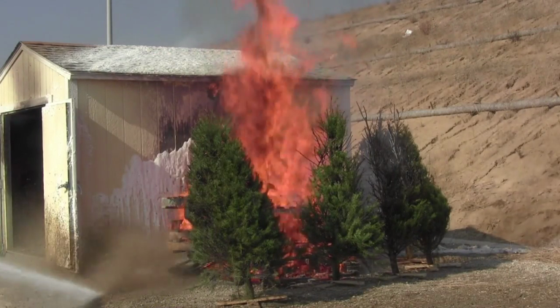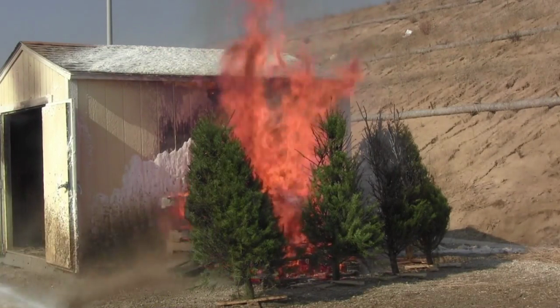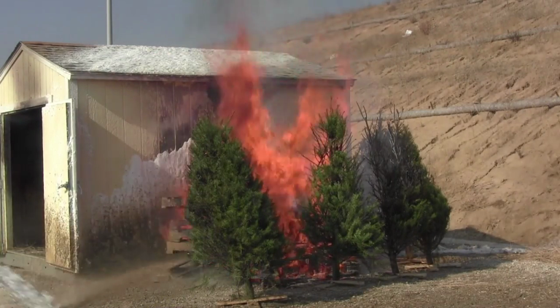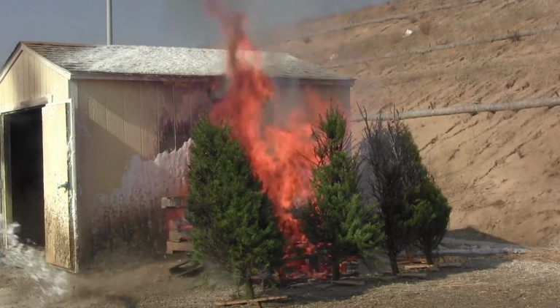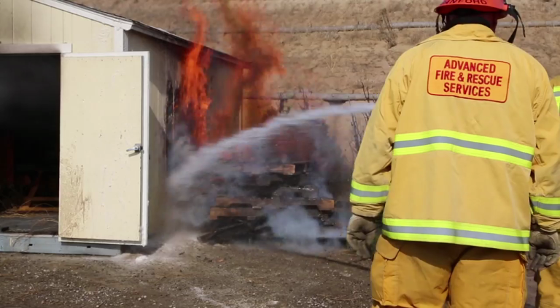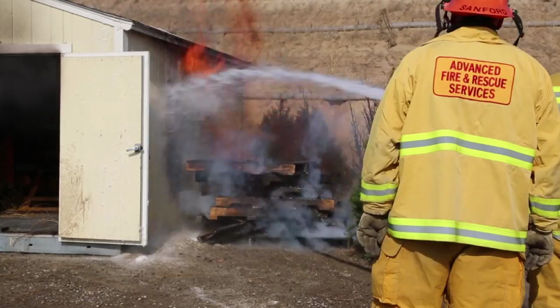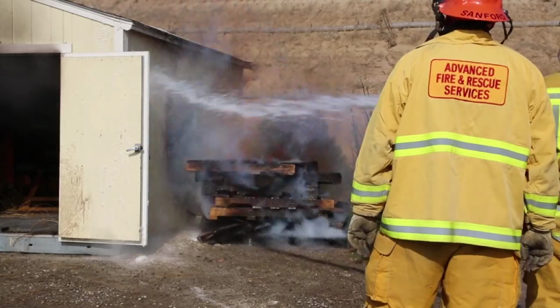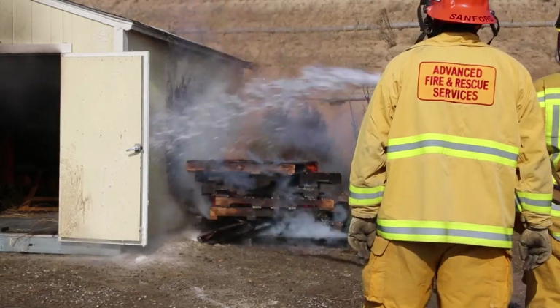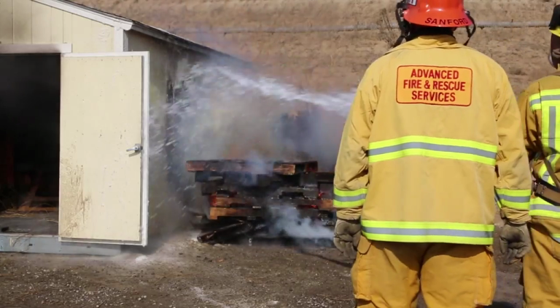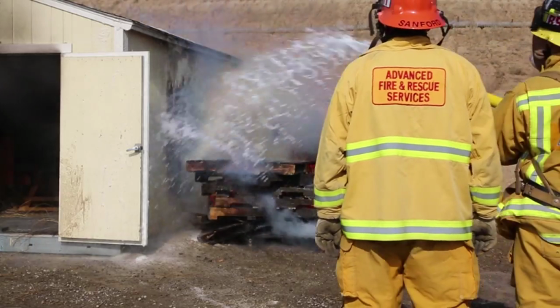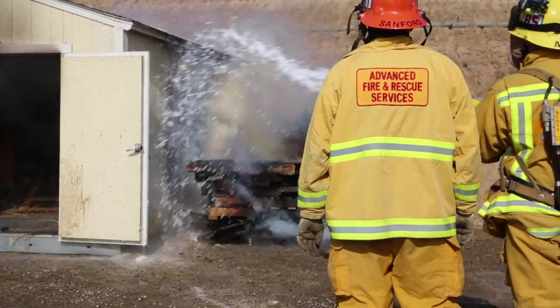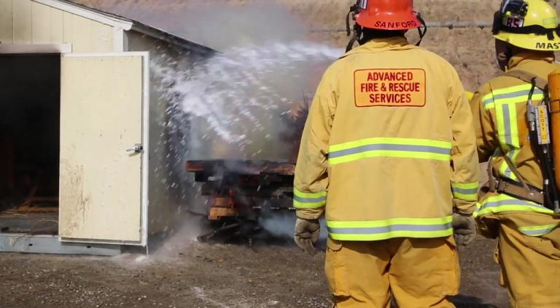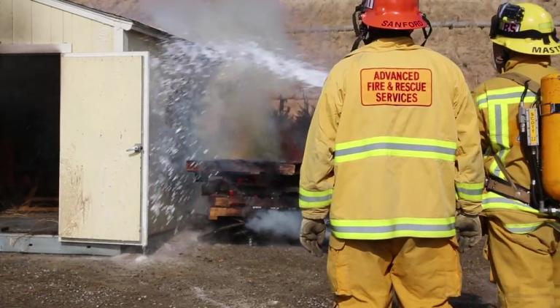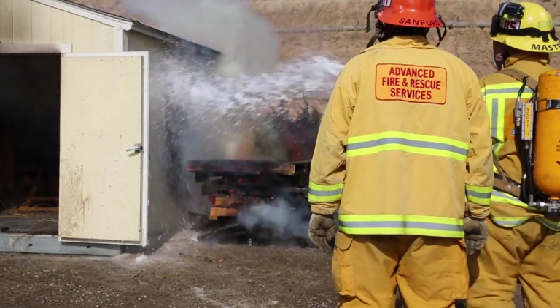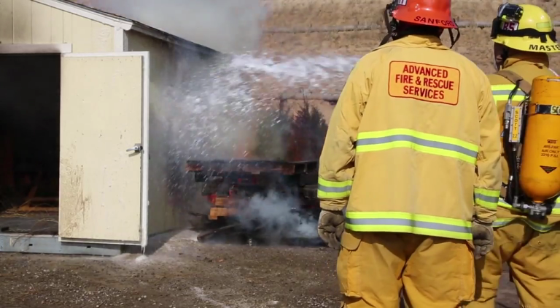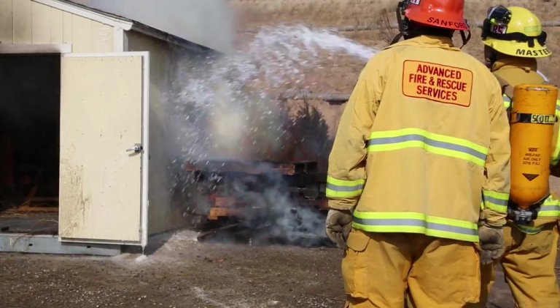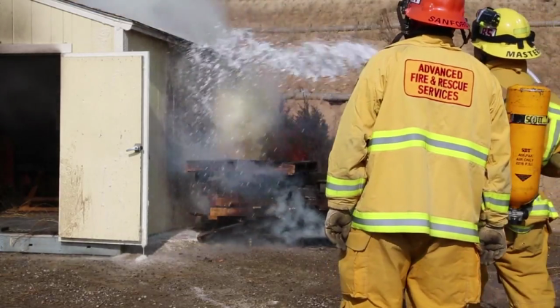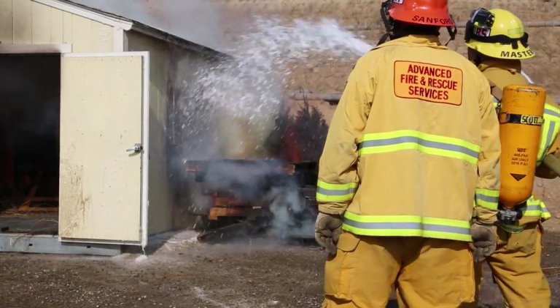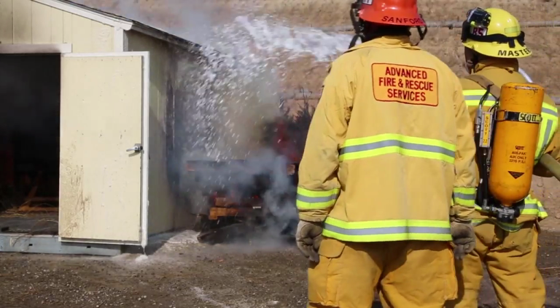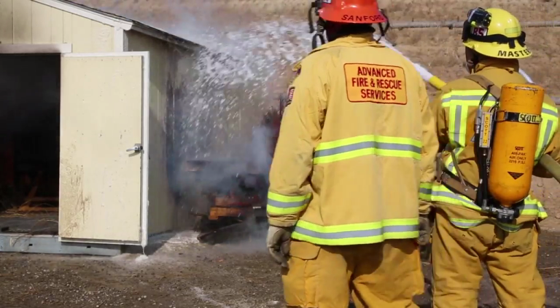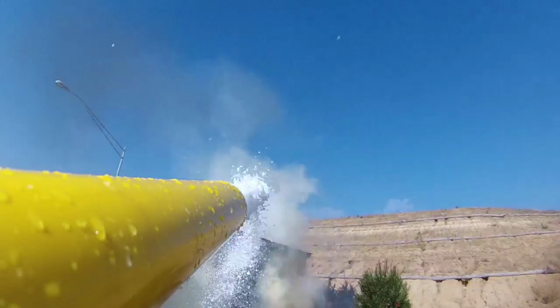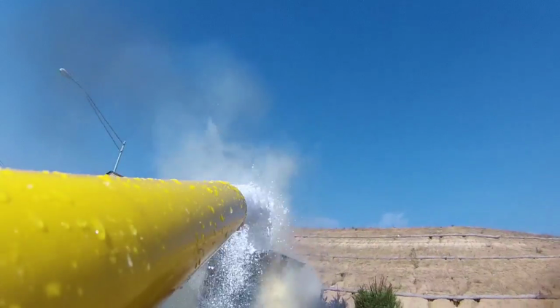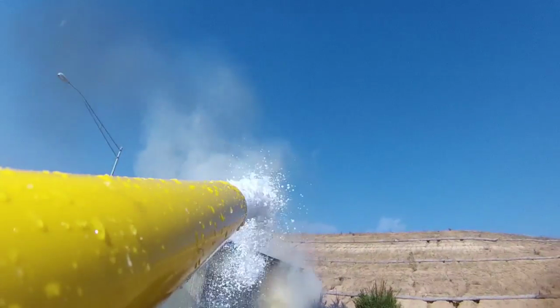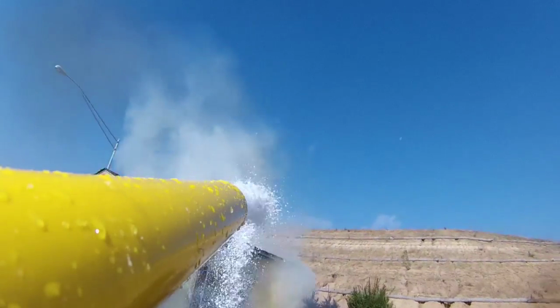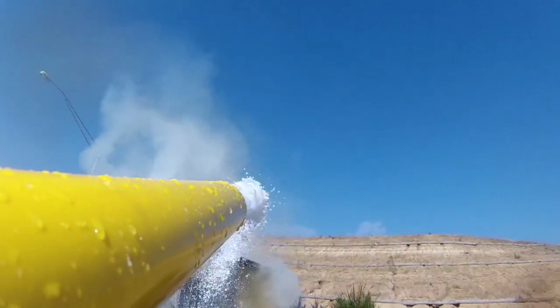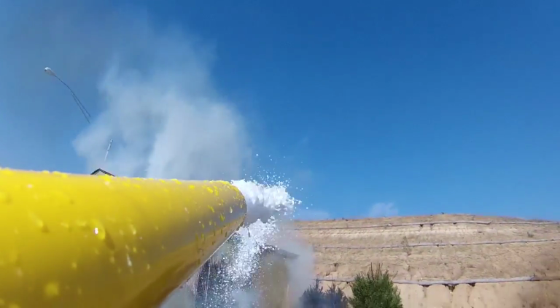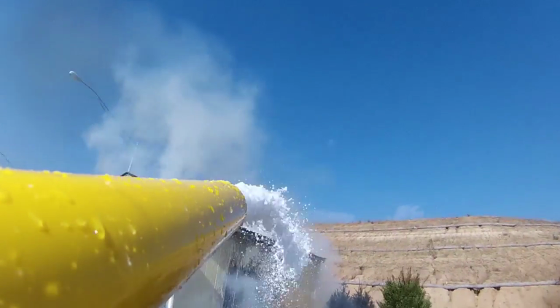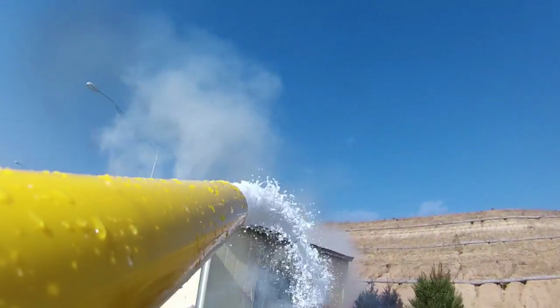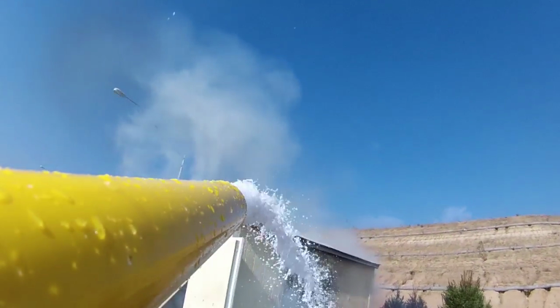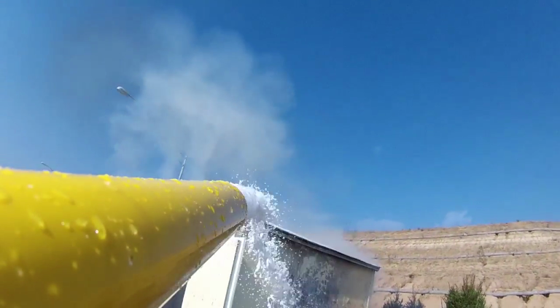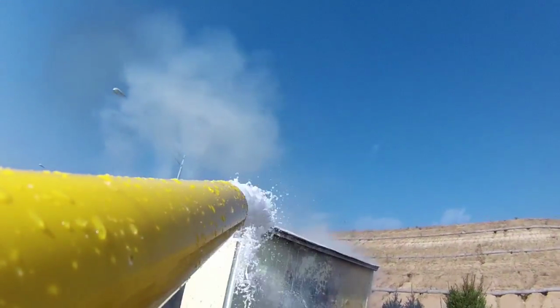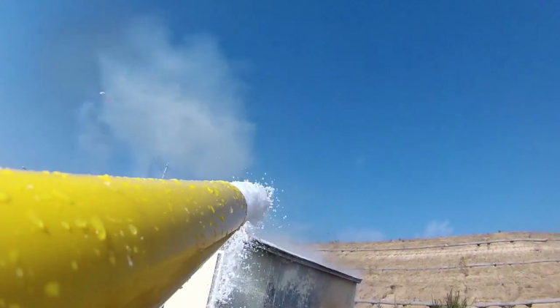14 minutes into the free burning of the fuel, another application of fire ice was applied to the structure.